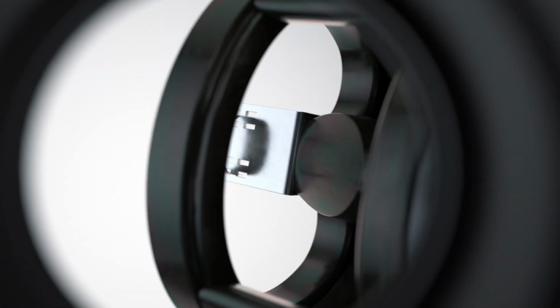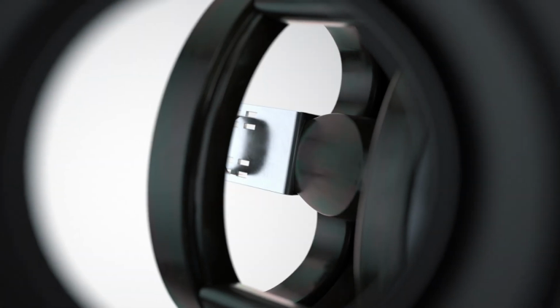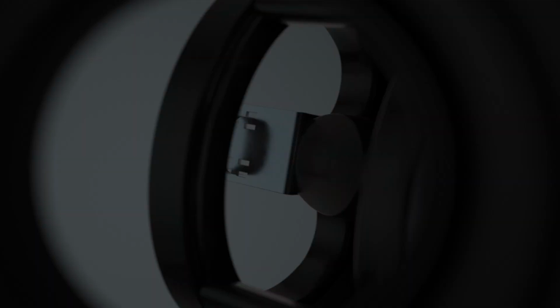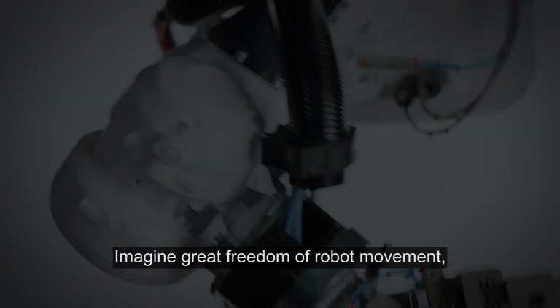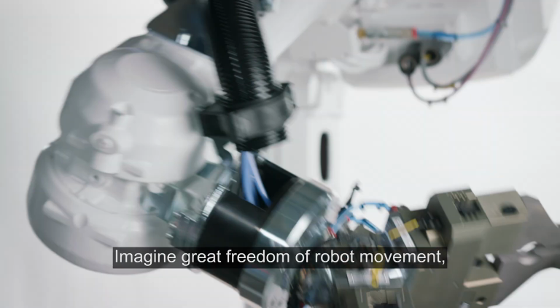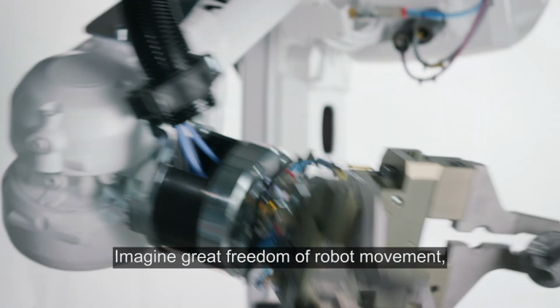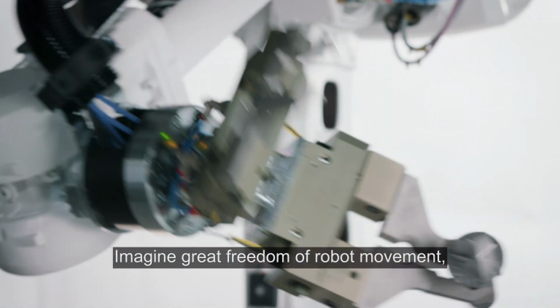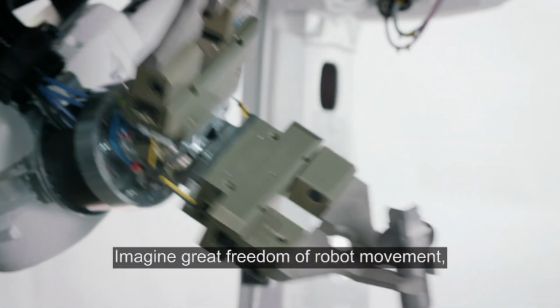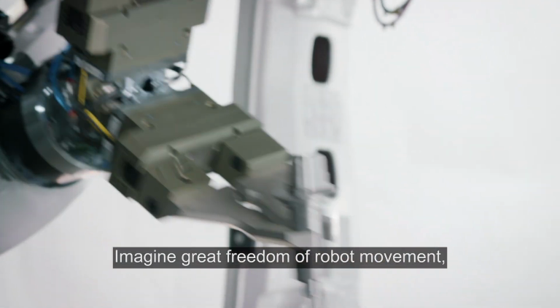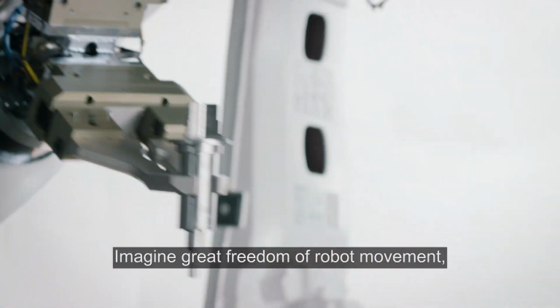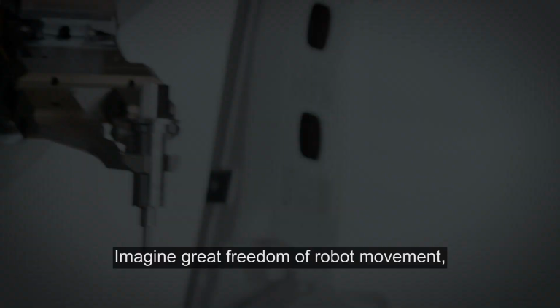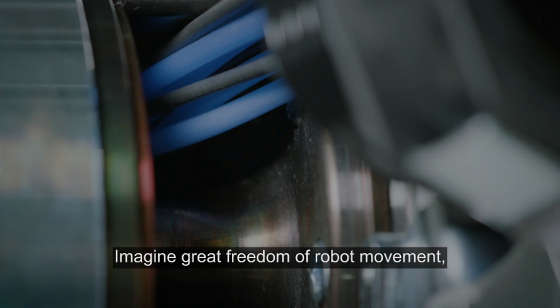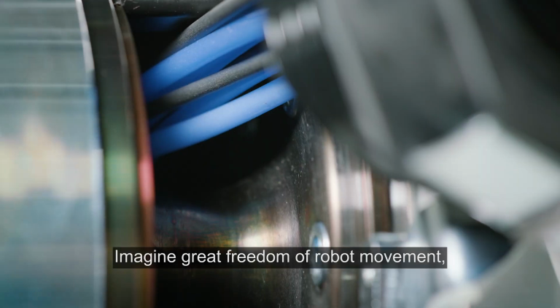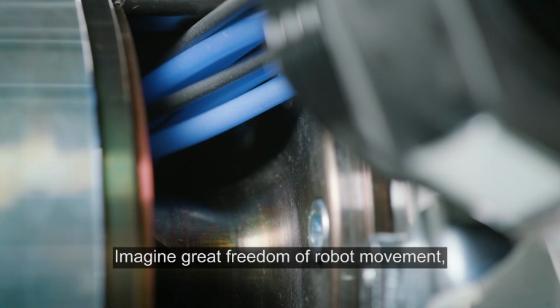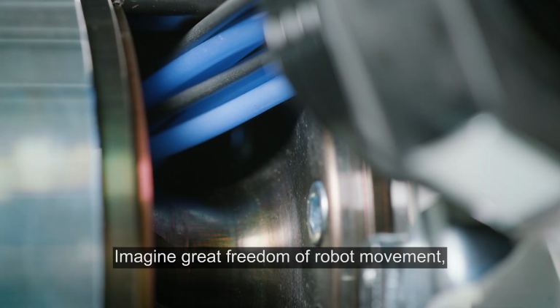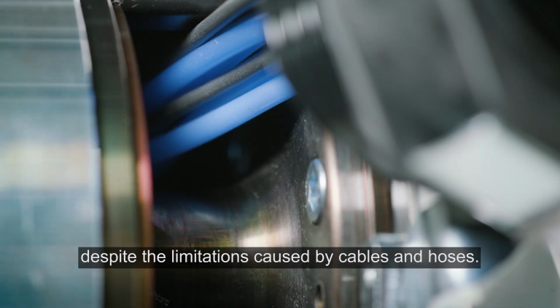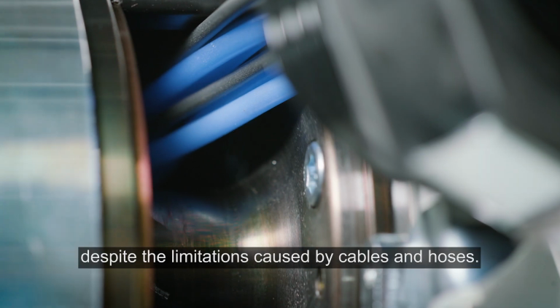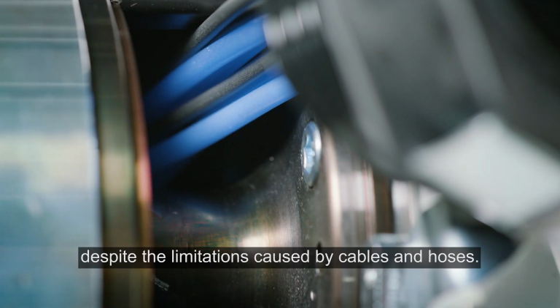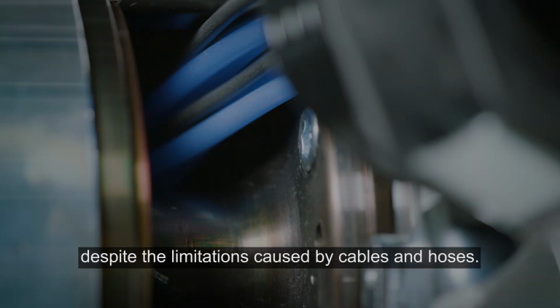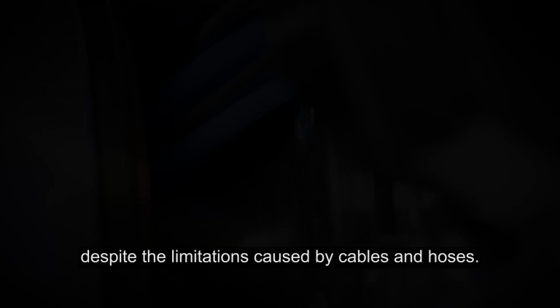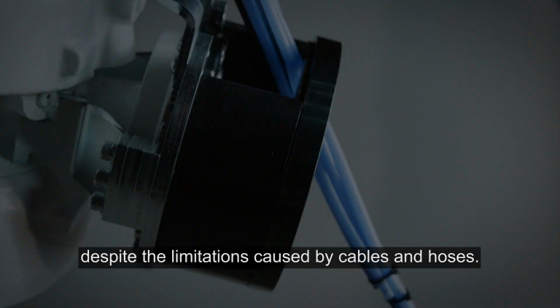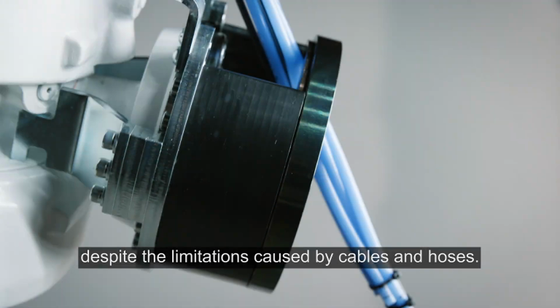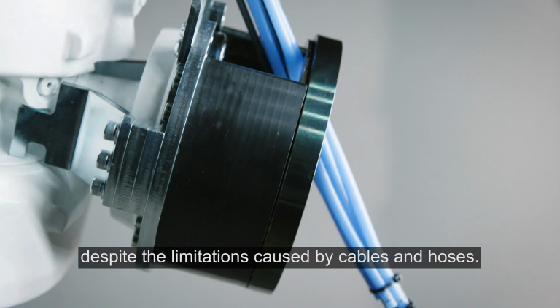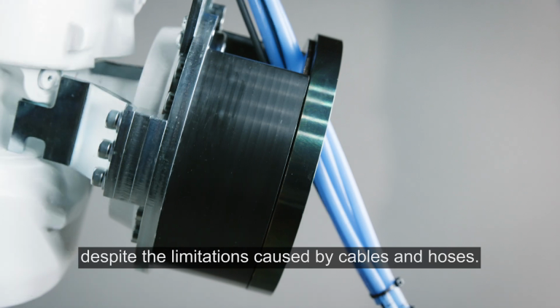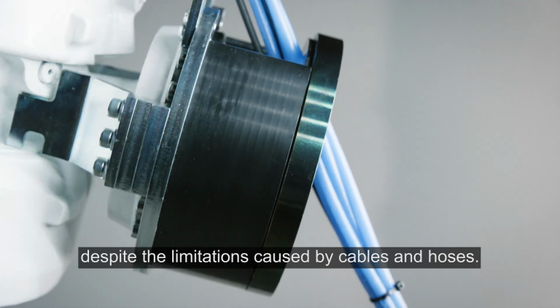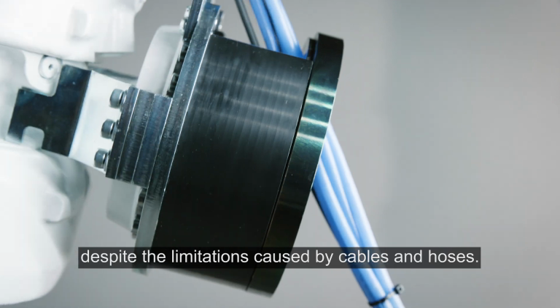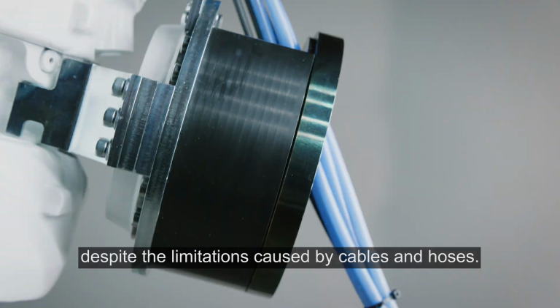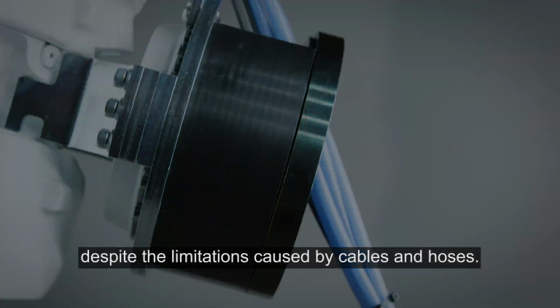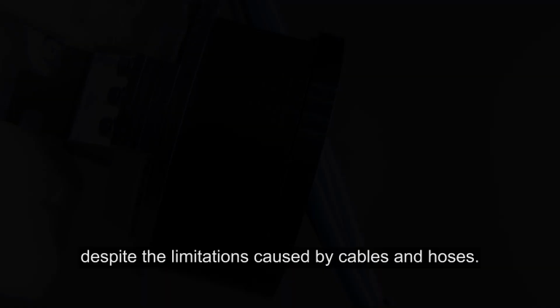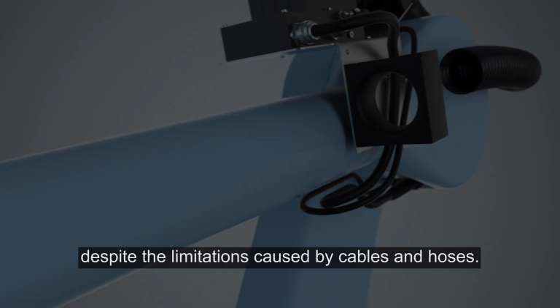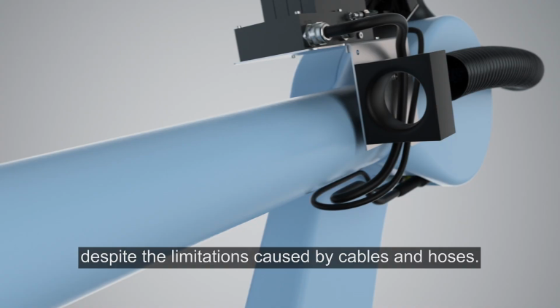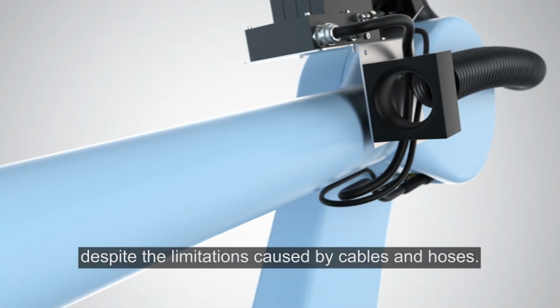Imagine great freedom of robot movement, despite the limitations caused by cables and hoses.